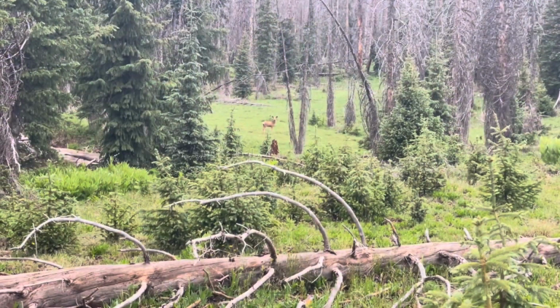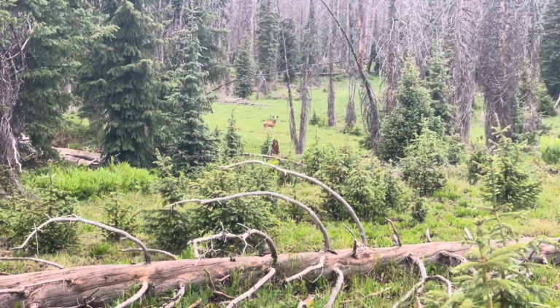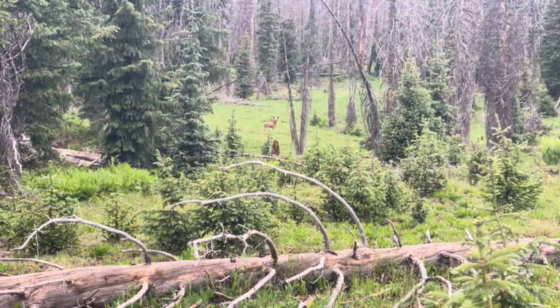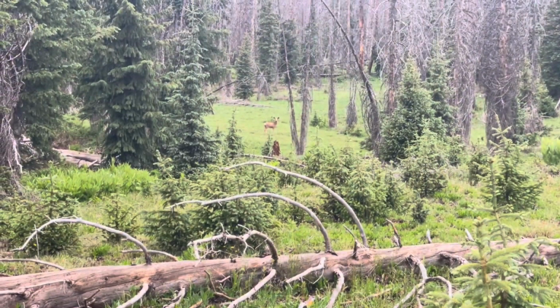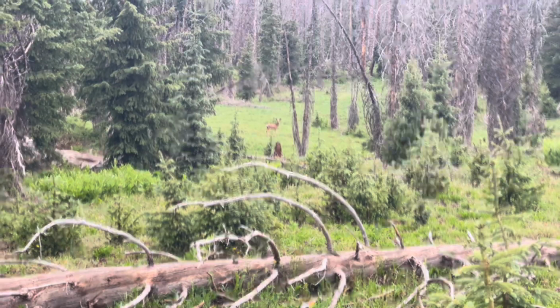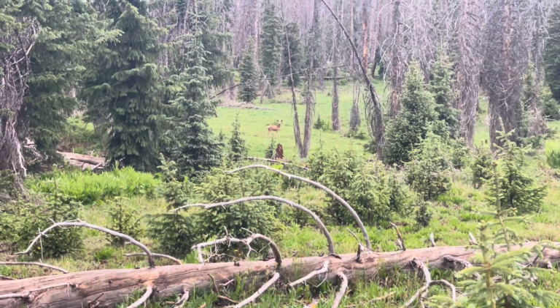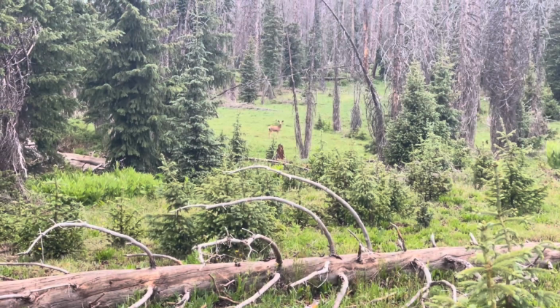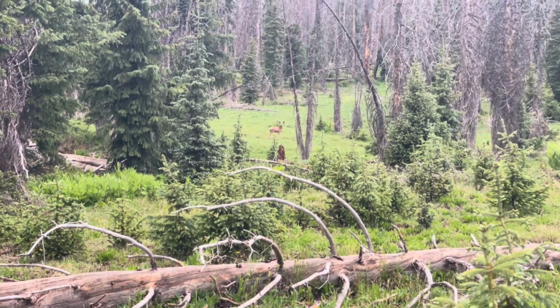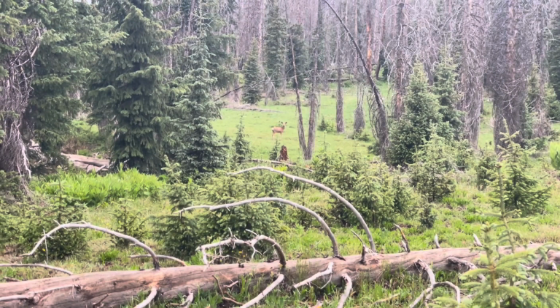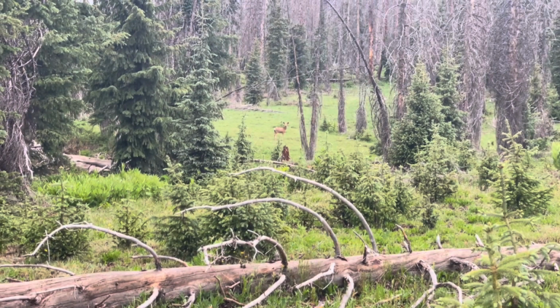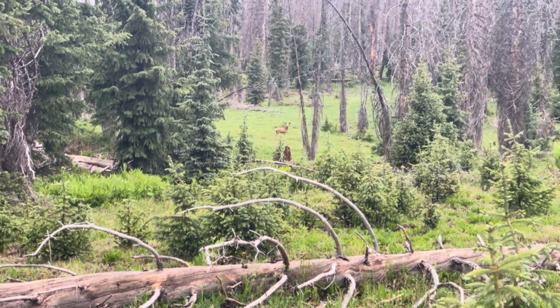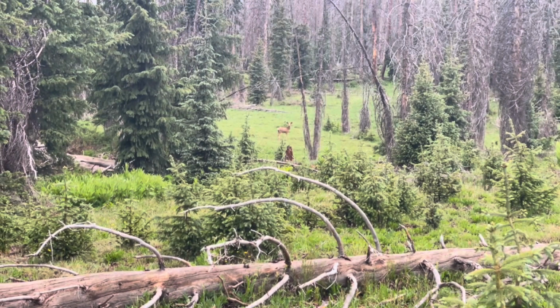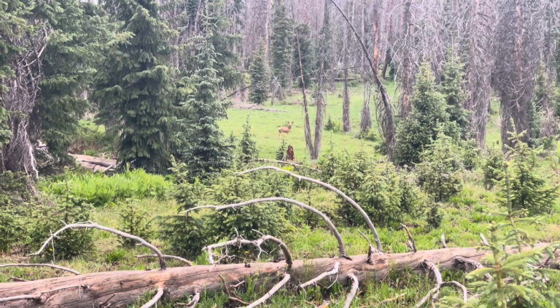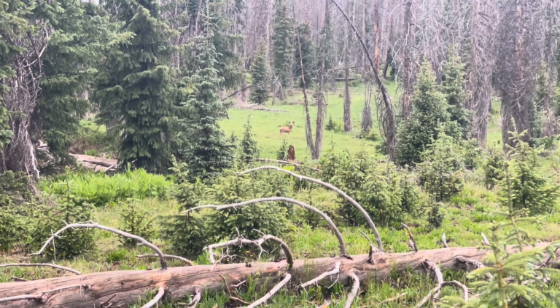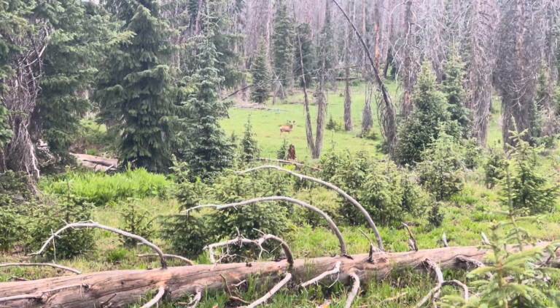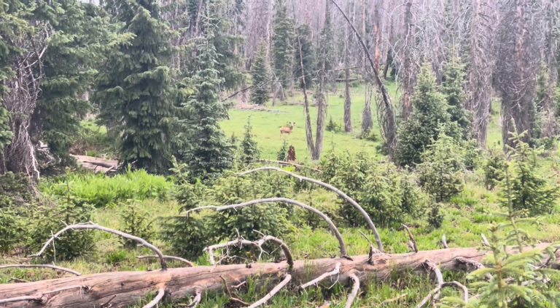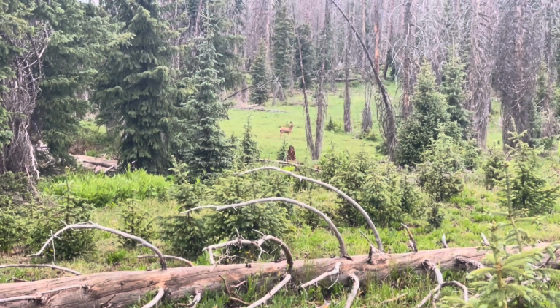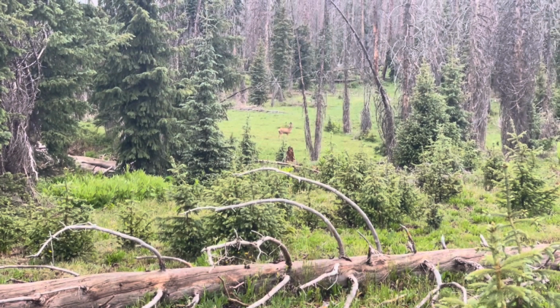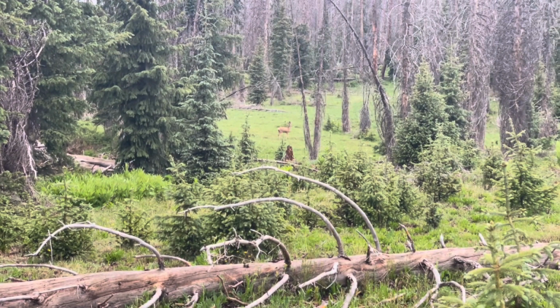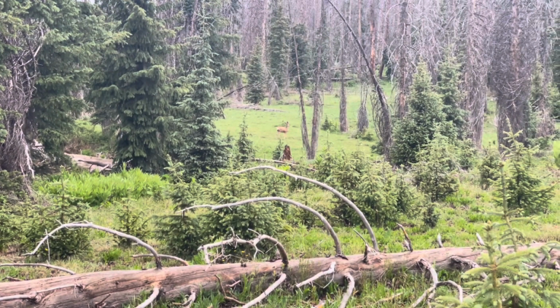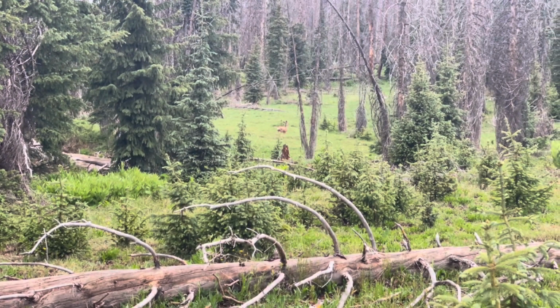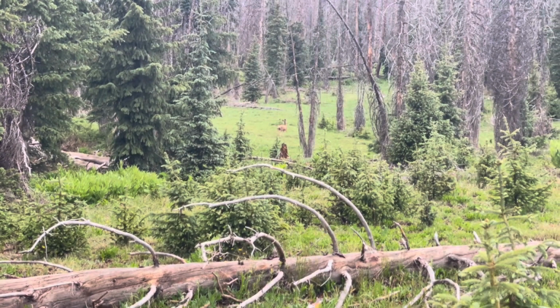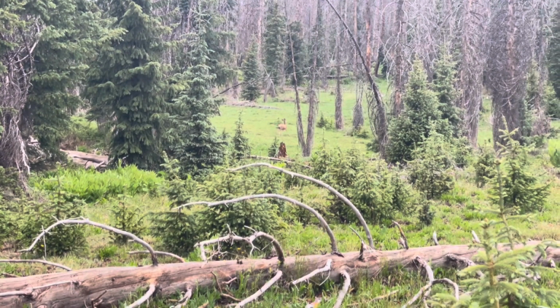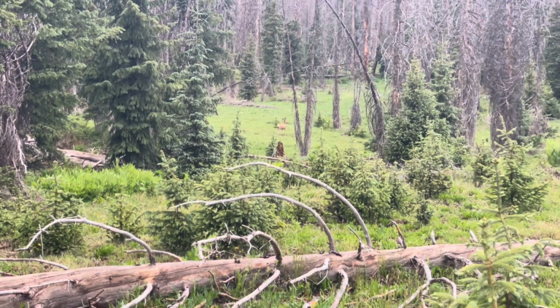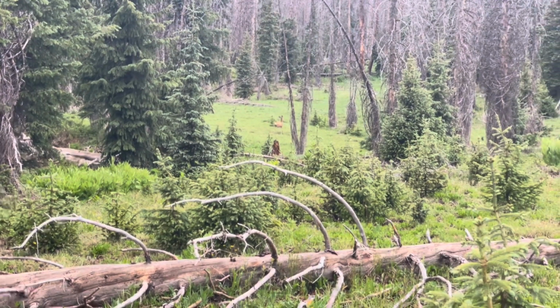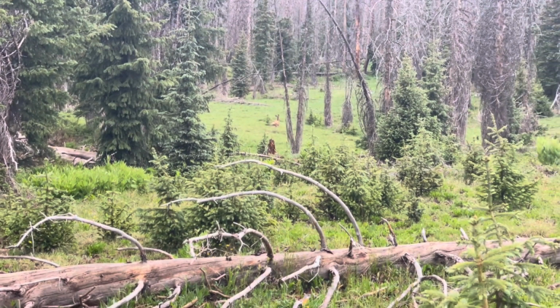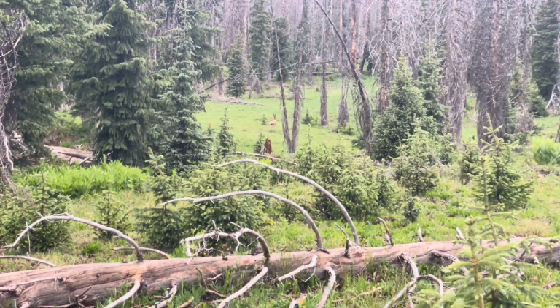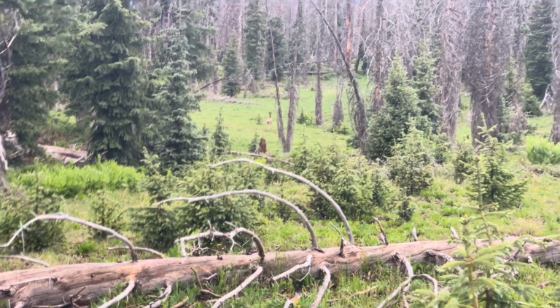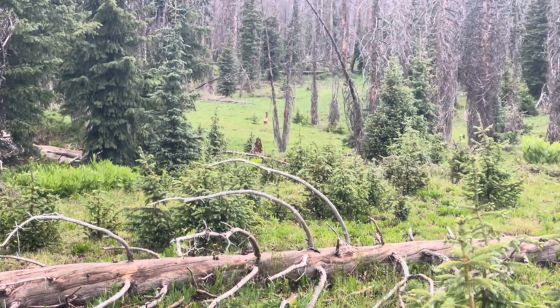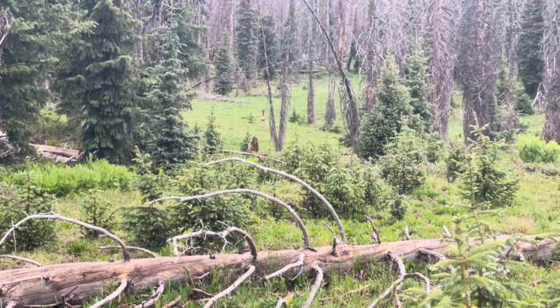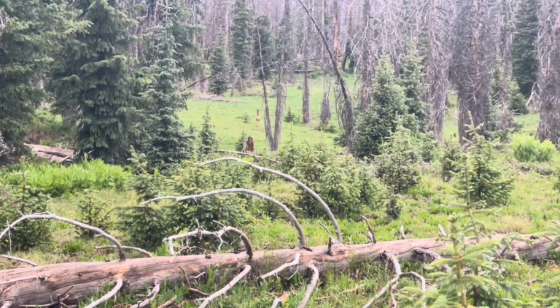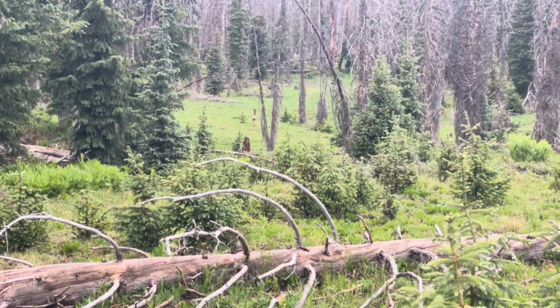I already came across my first deer — like within the first 100 yards. She came skipping across the trail.